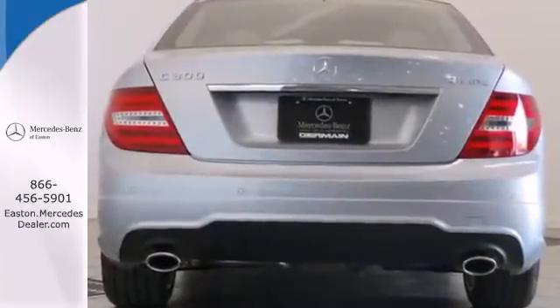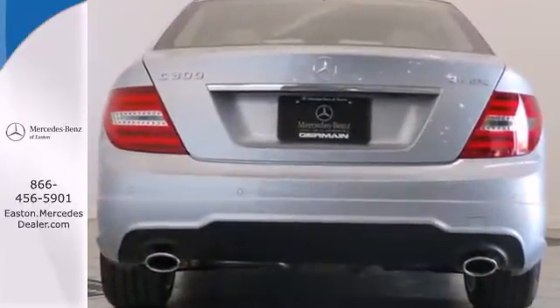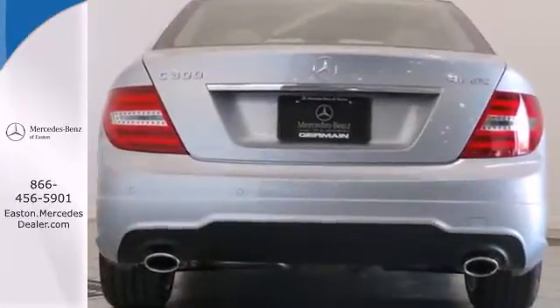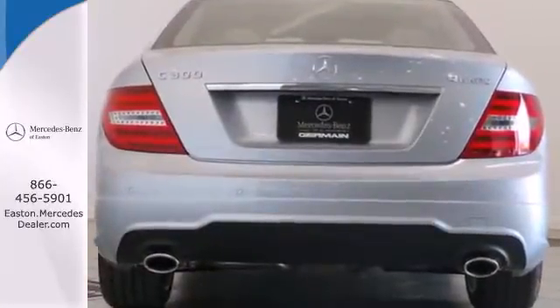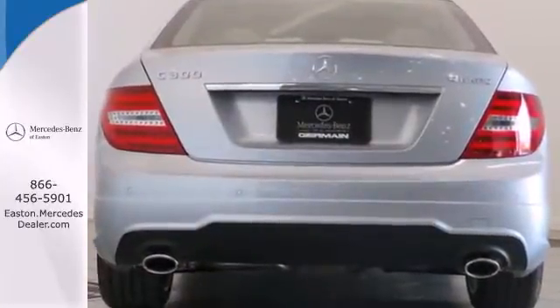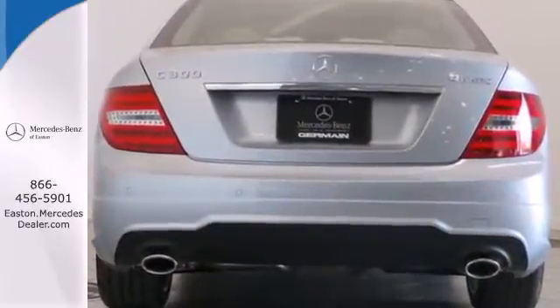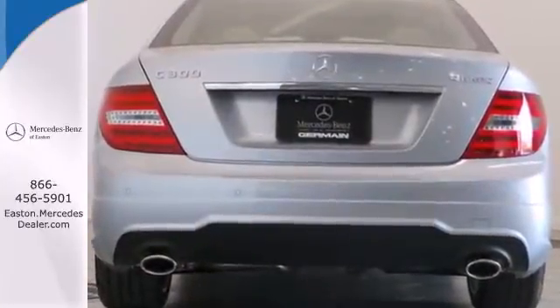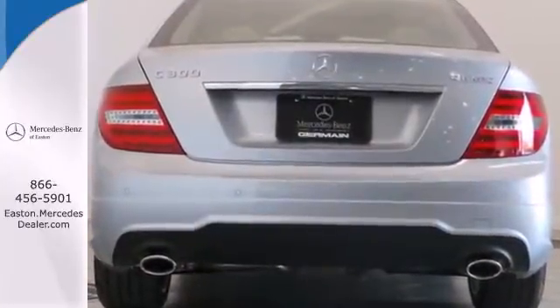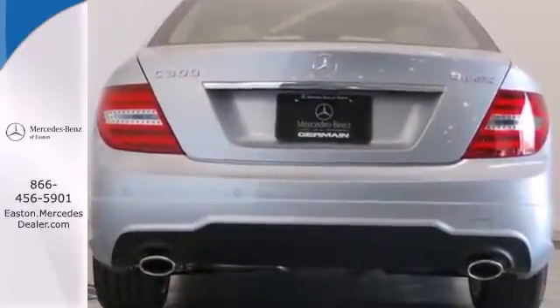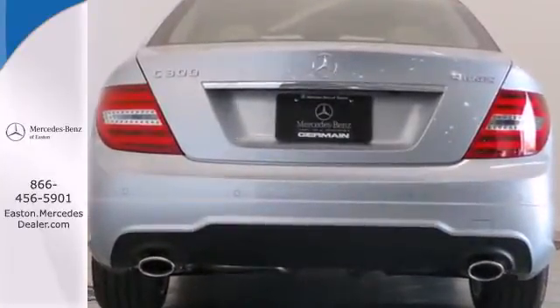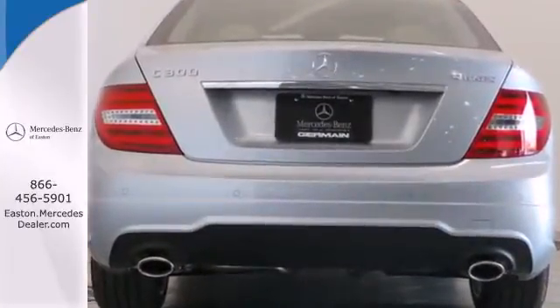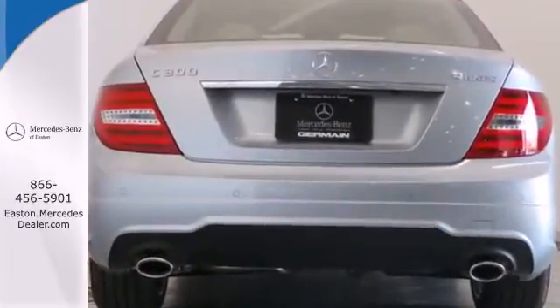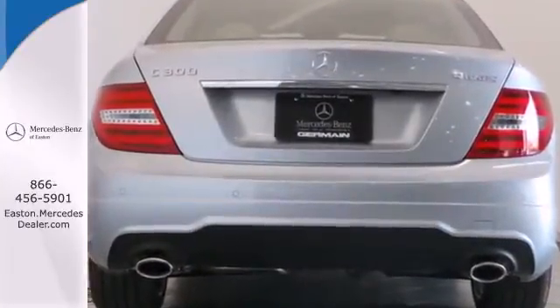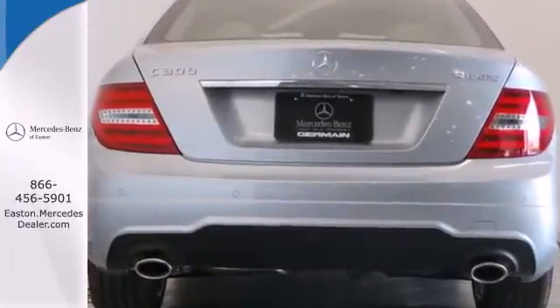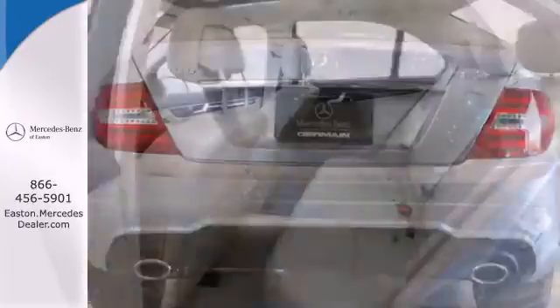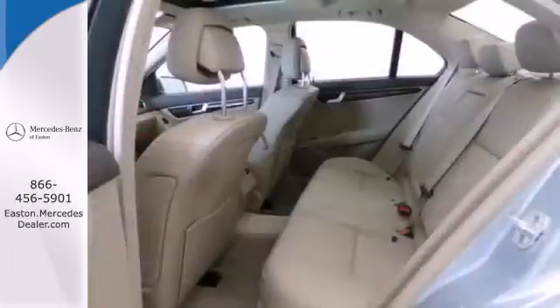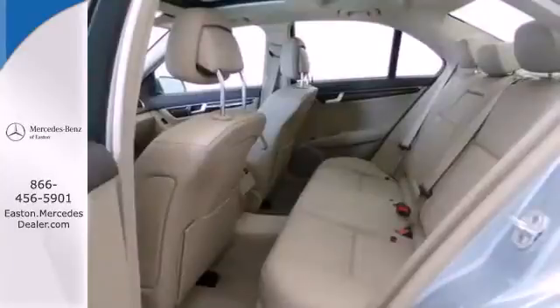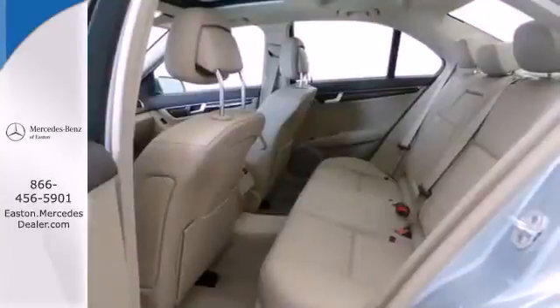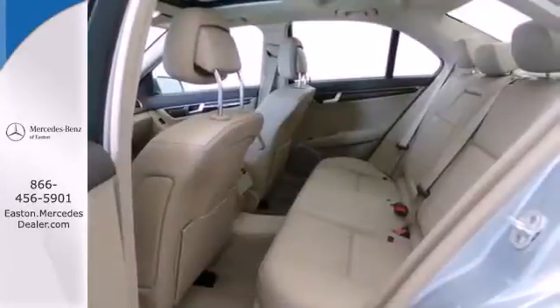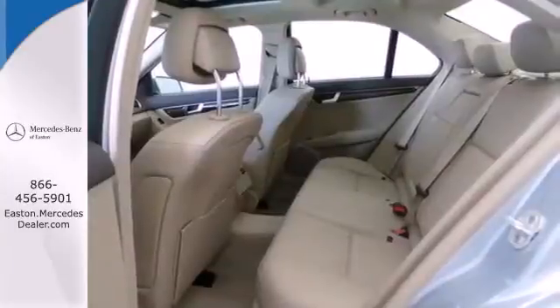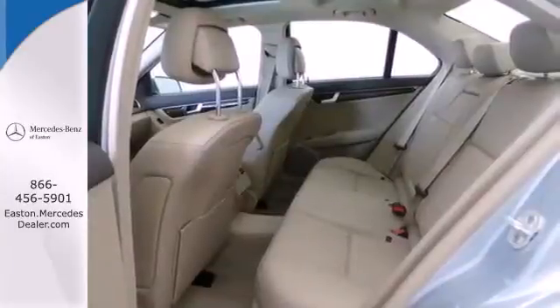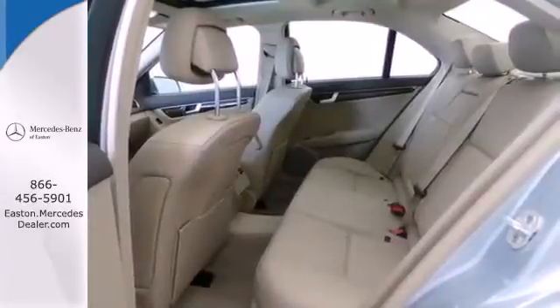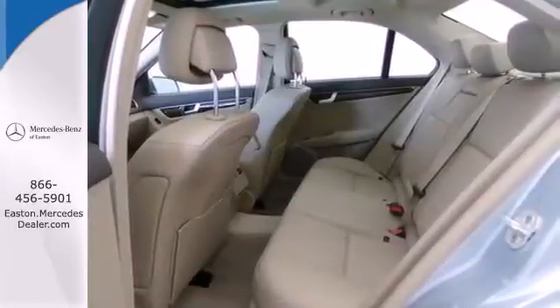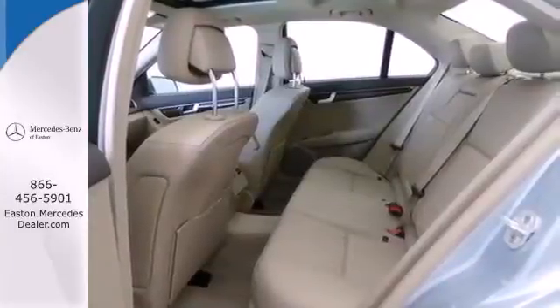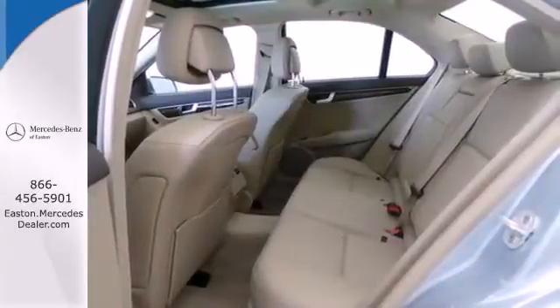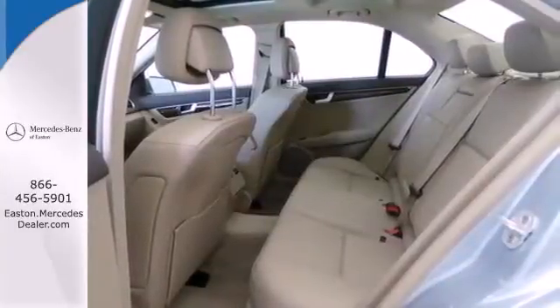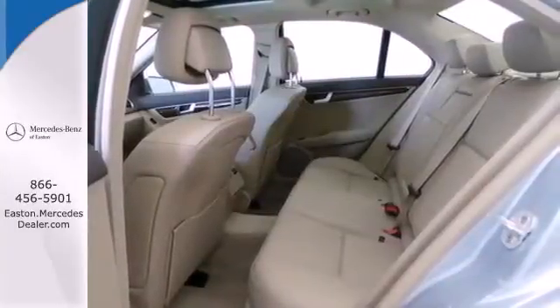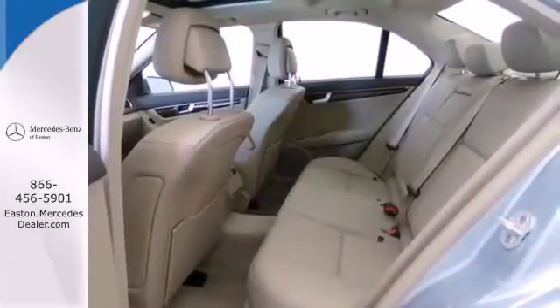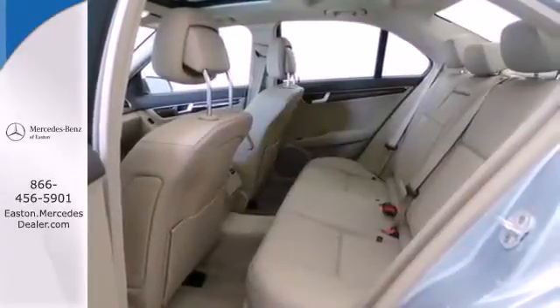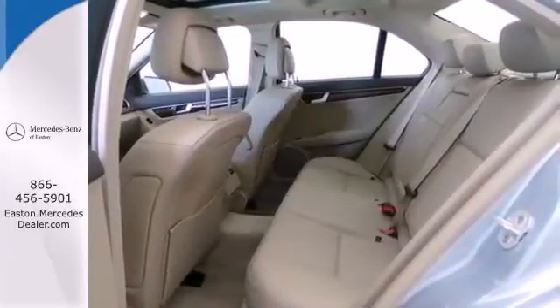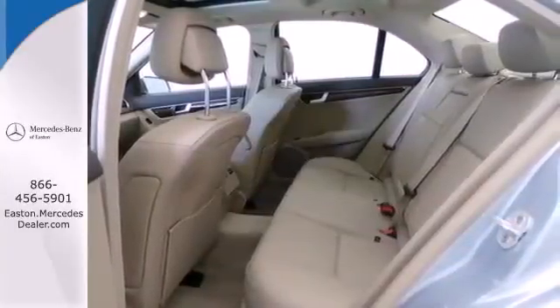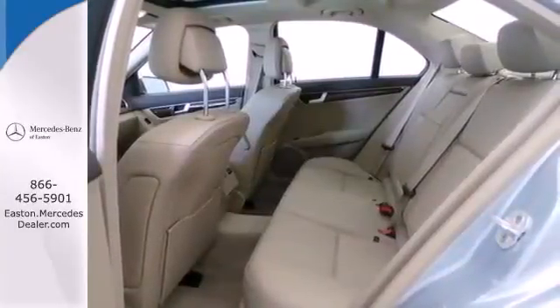Safety features include stability and traction control, rain-sensing wipers, heated mirrors, and multiple airbags.